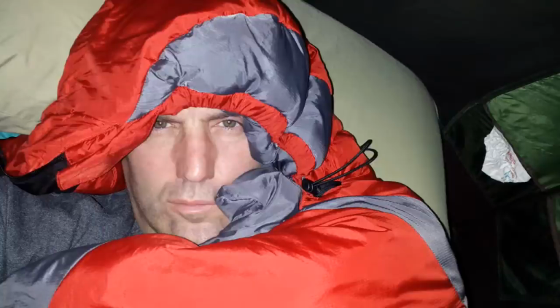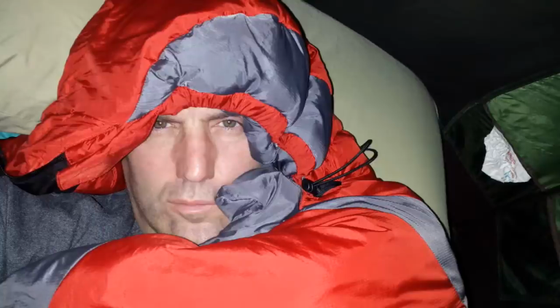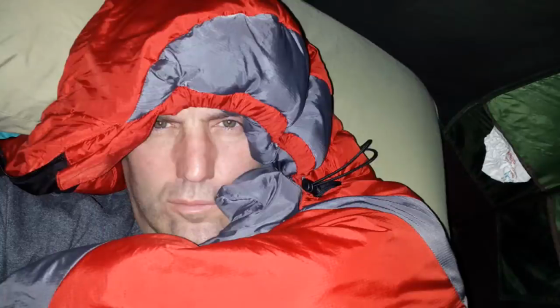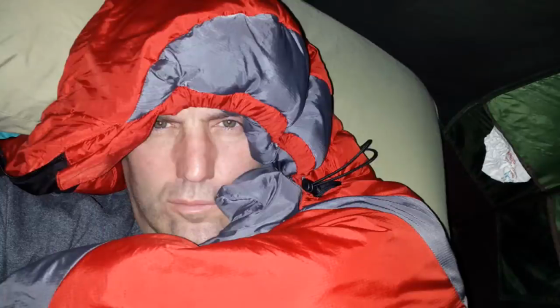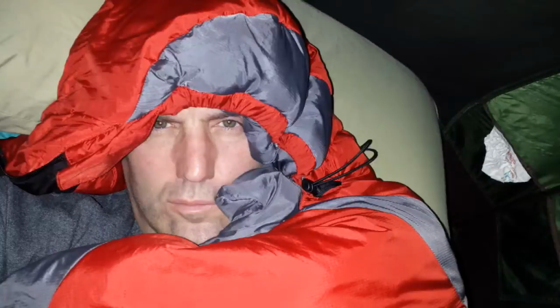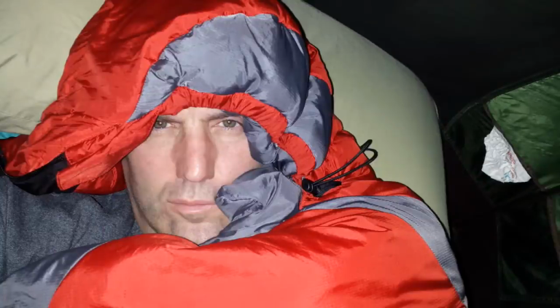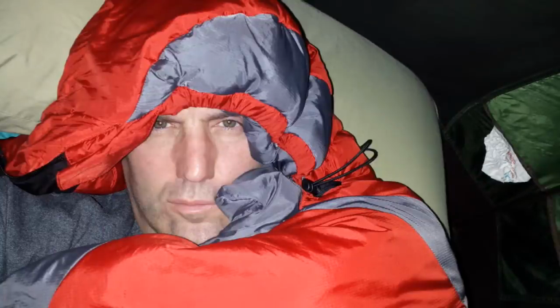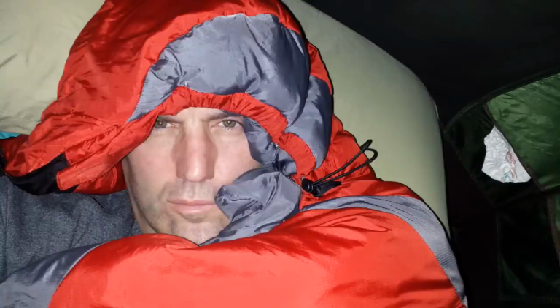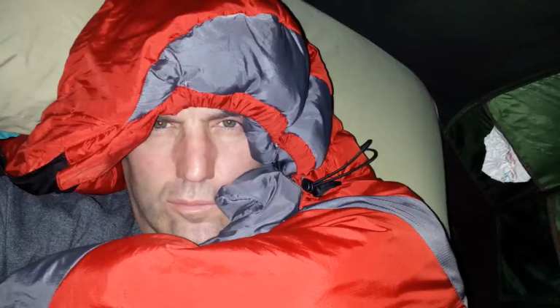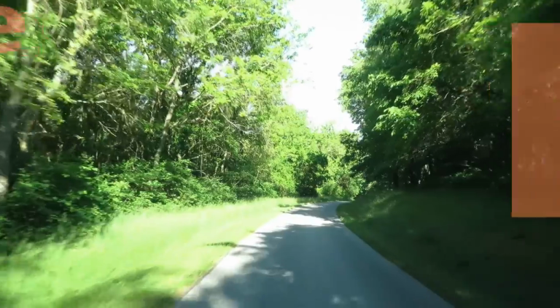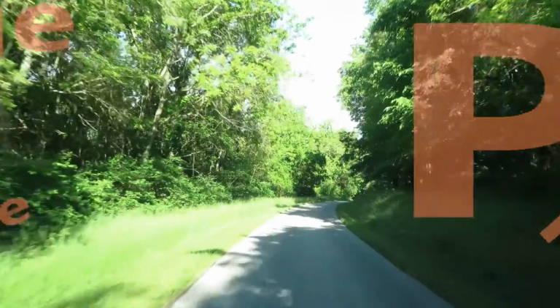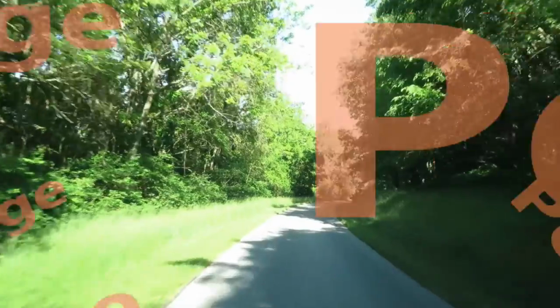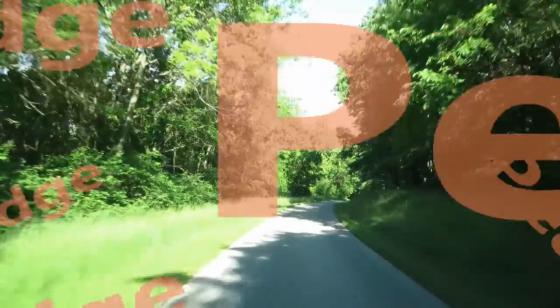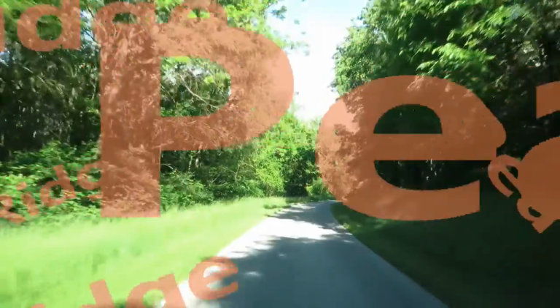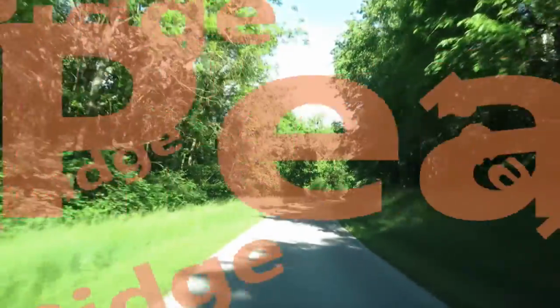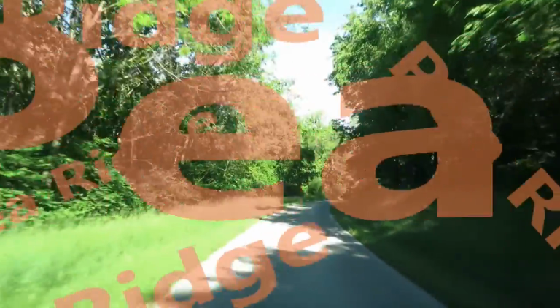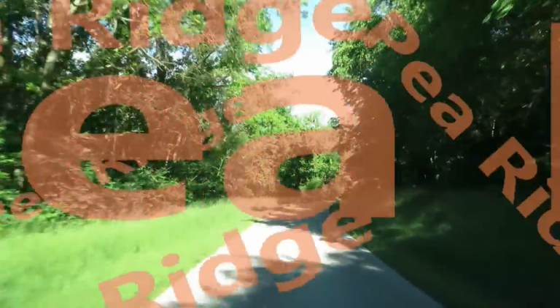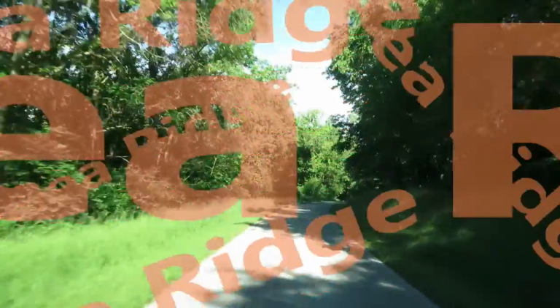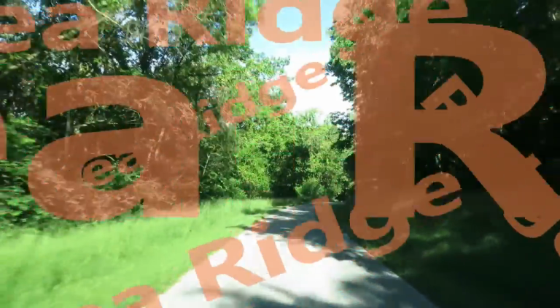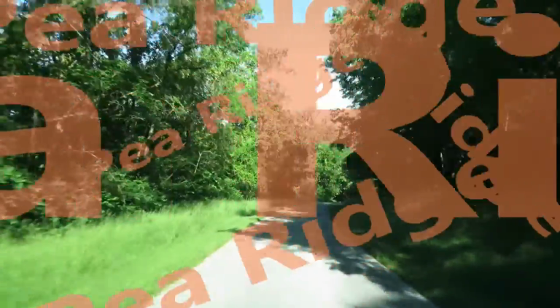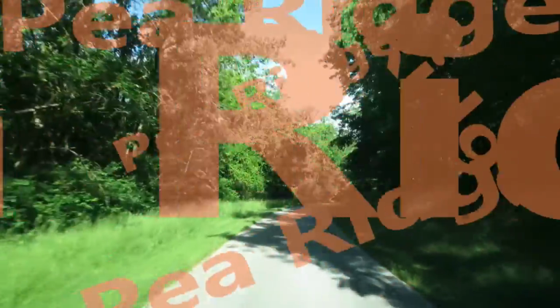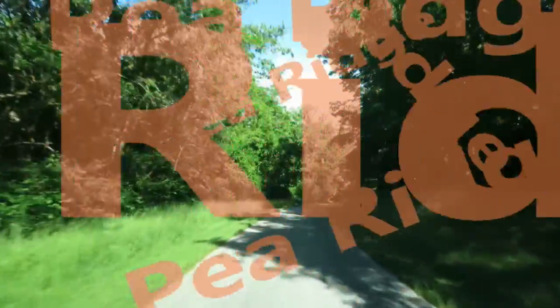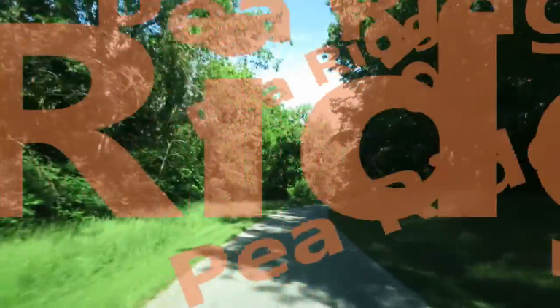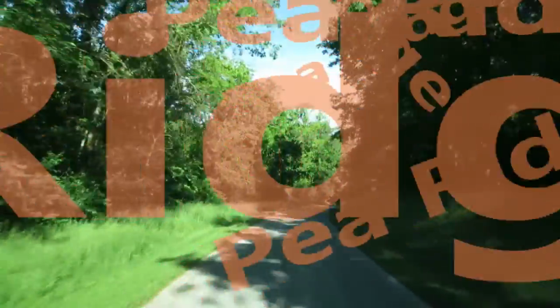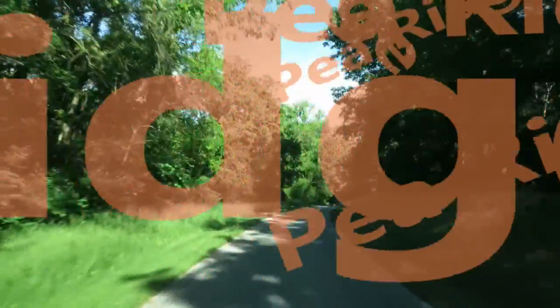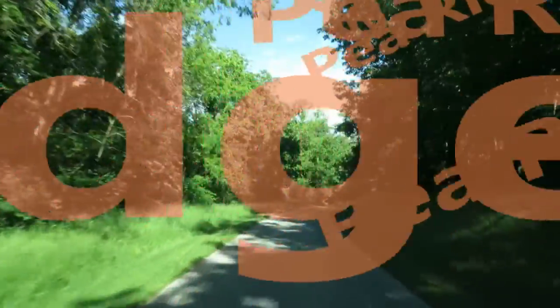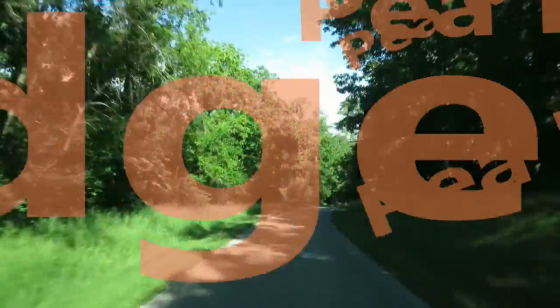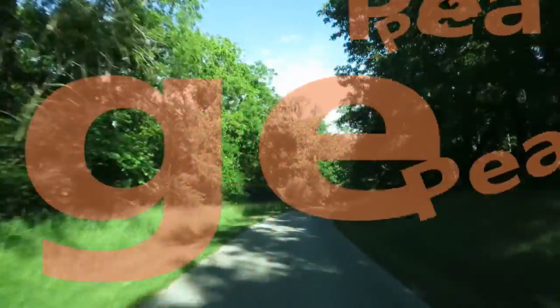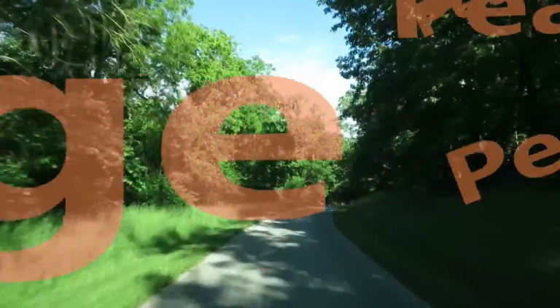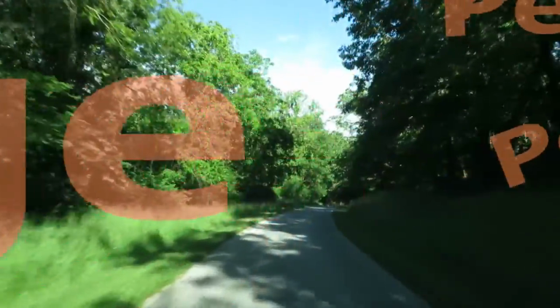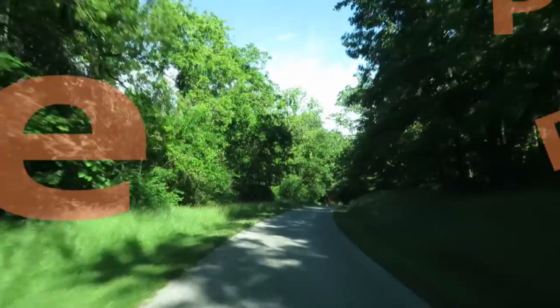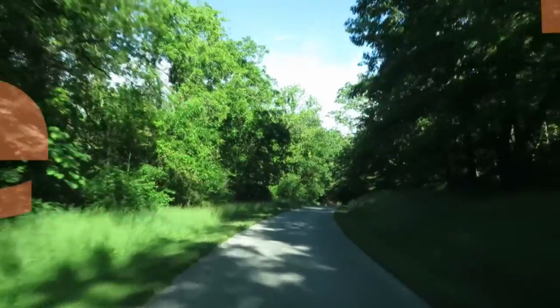After a frigid morning, I visited Pea Ridge National Military Park in the northwest corner of the state.